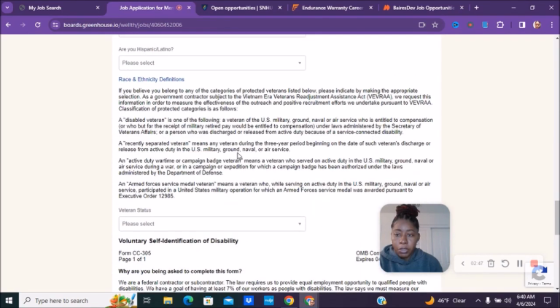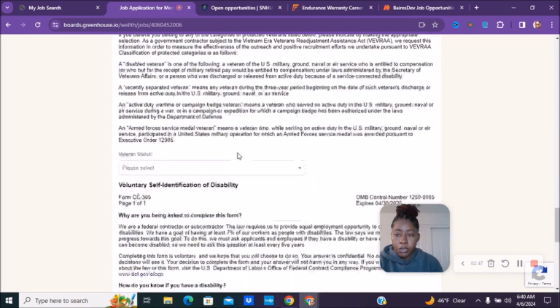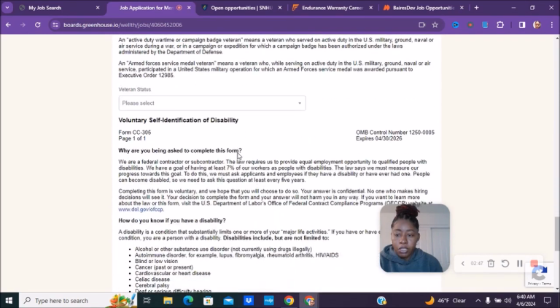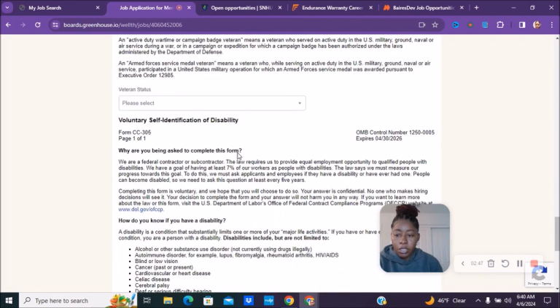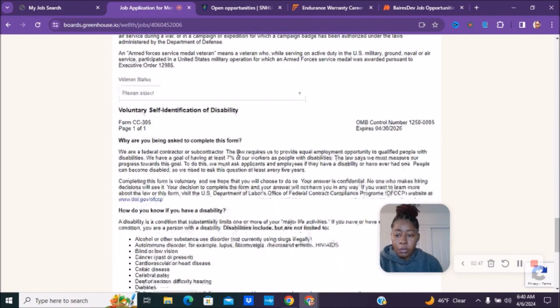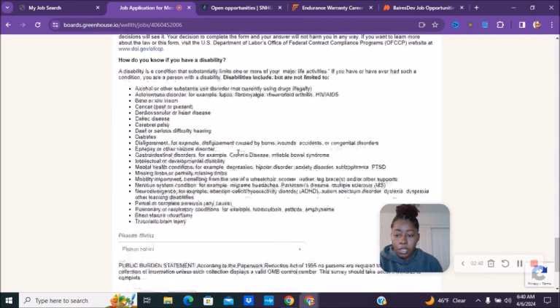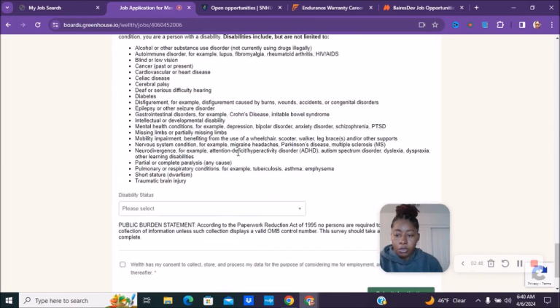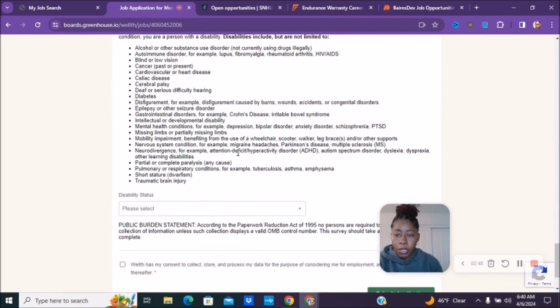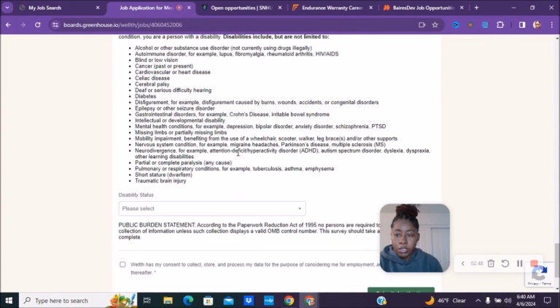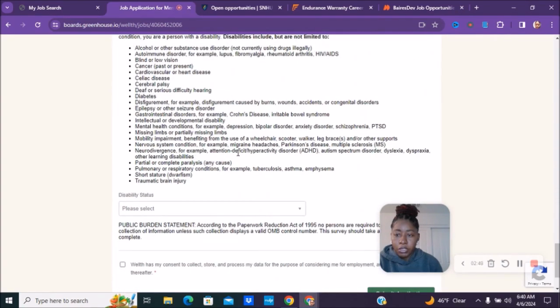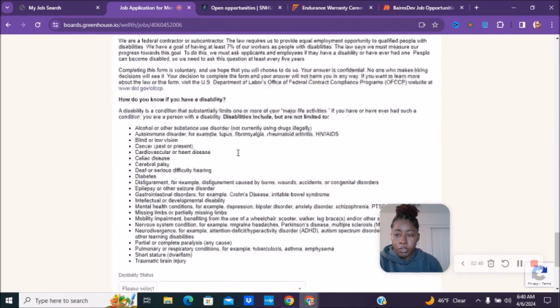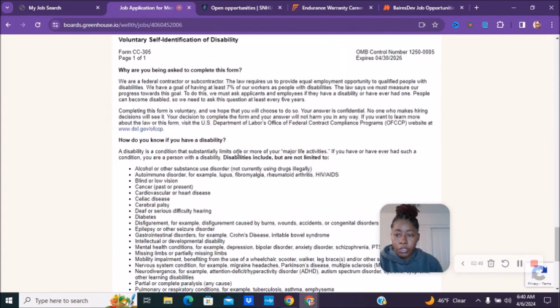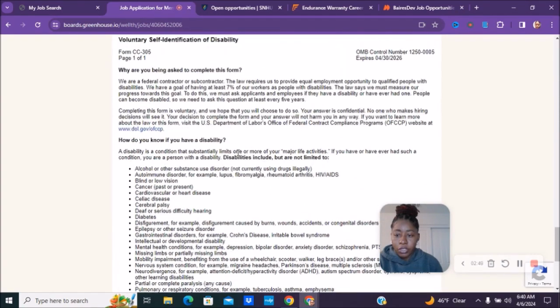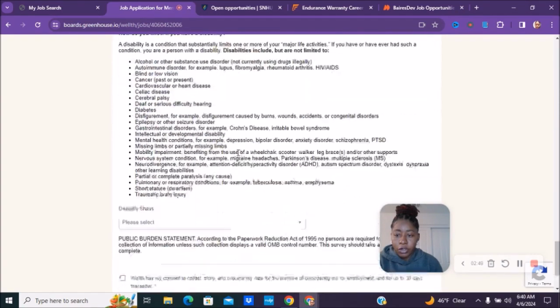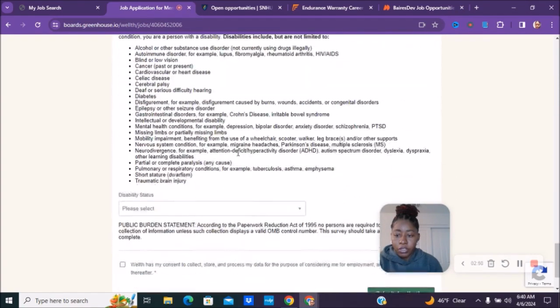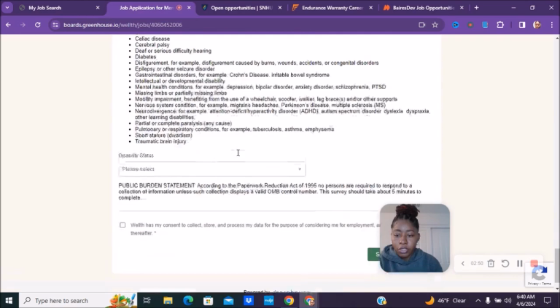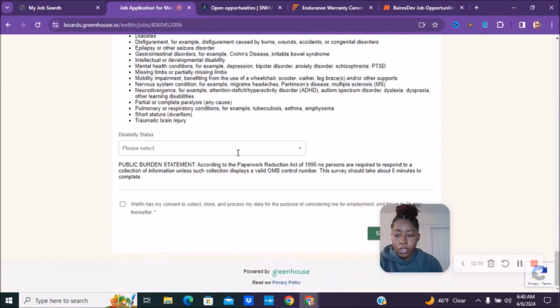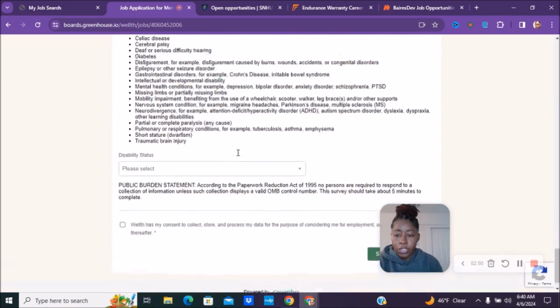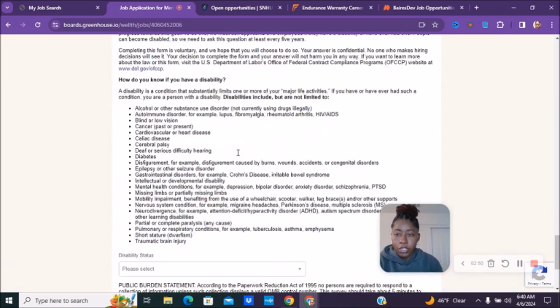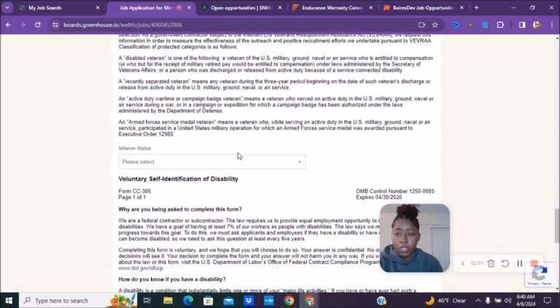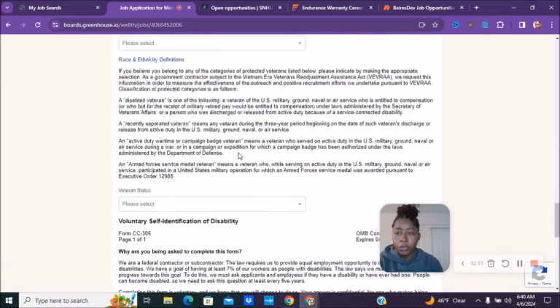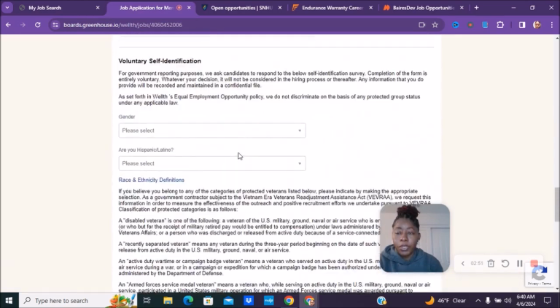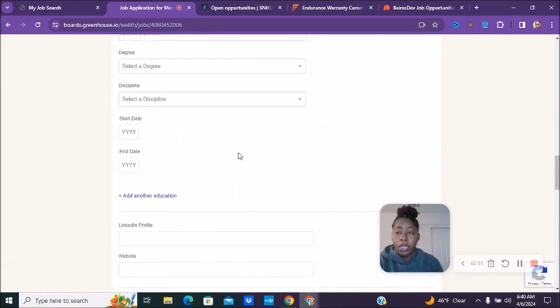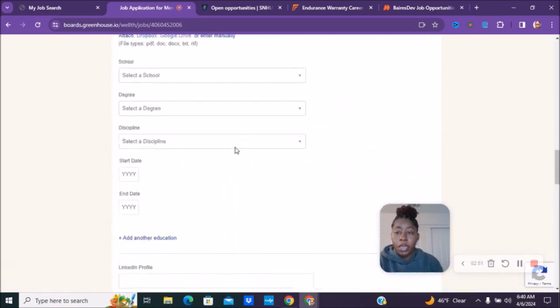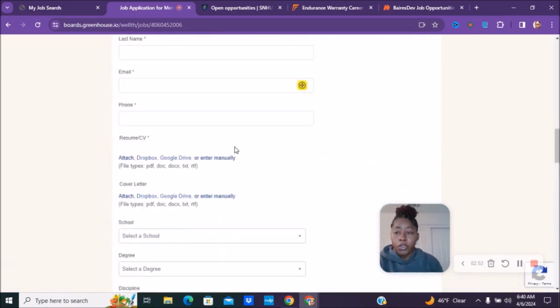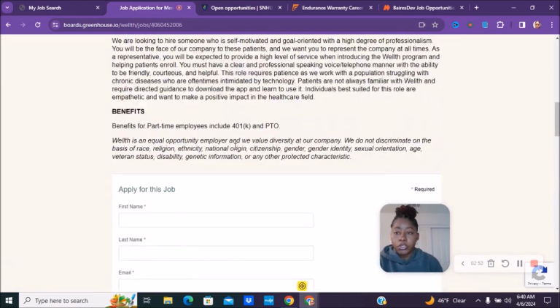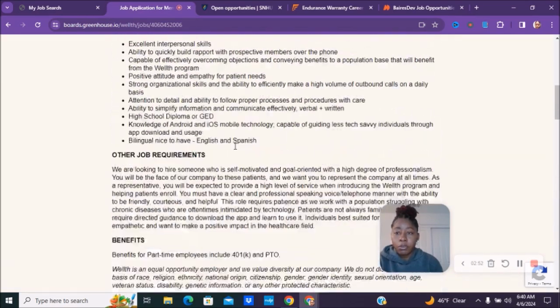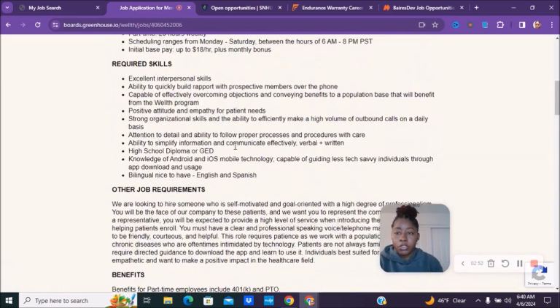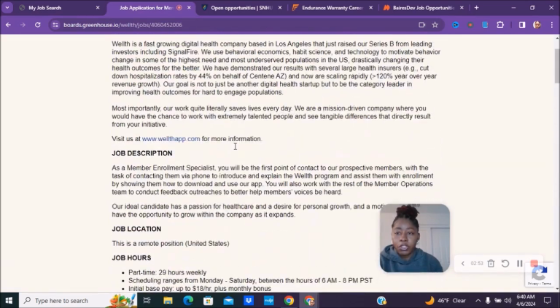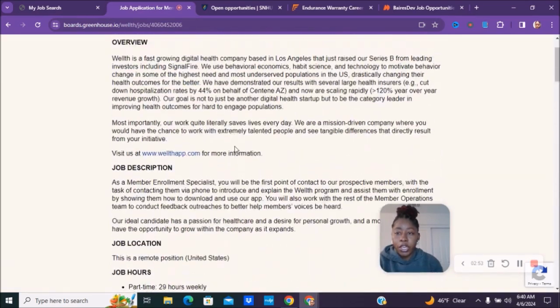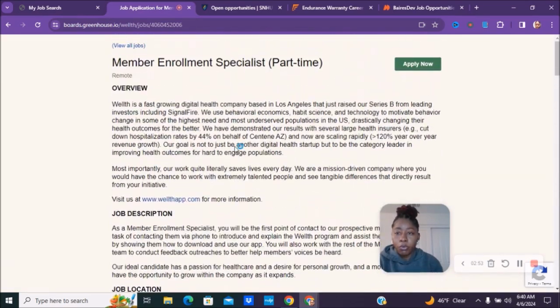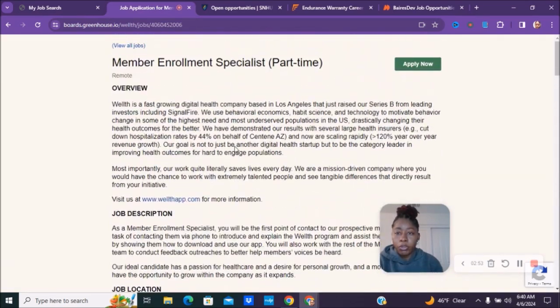Here is the application process with different questions they're asking. So if you're interested, make sure you check out Wellth.